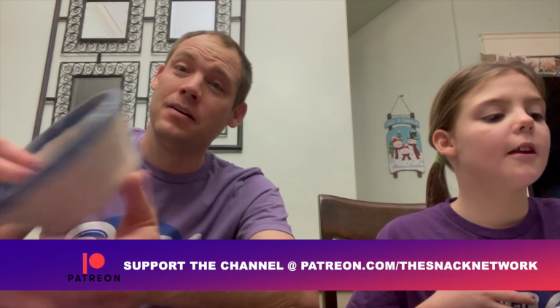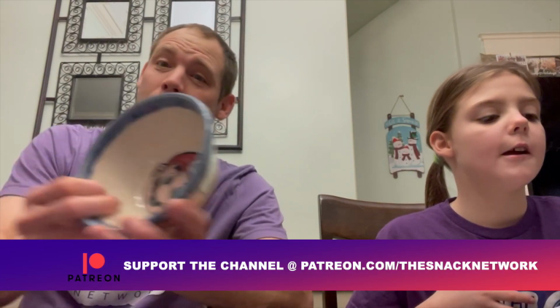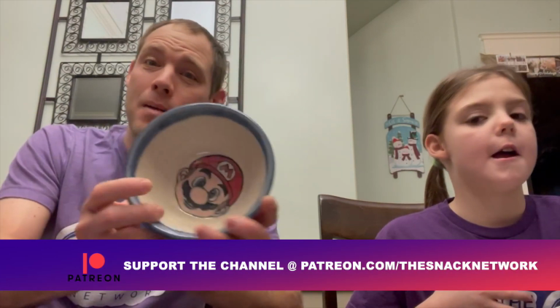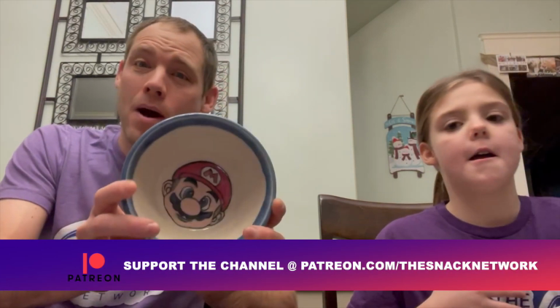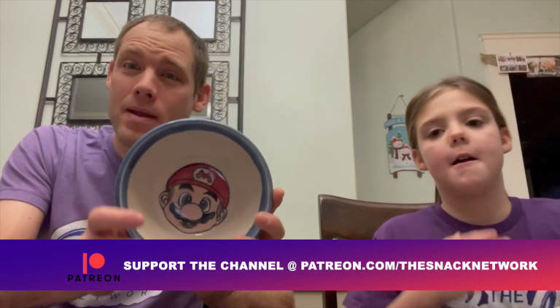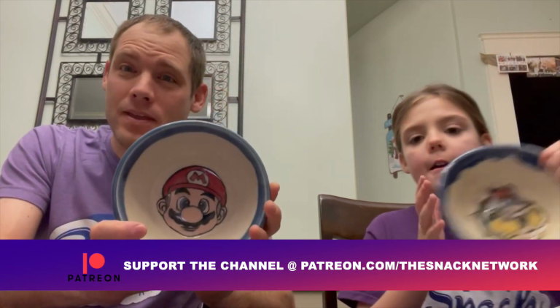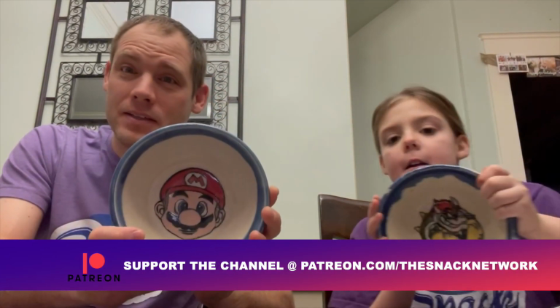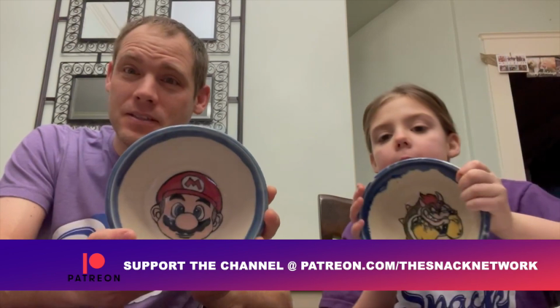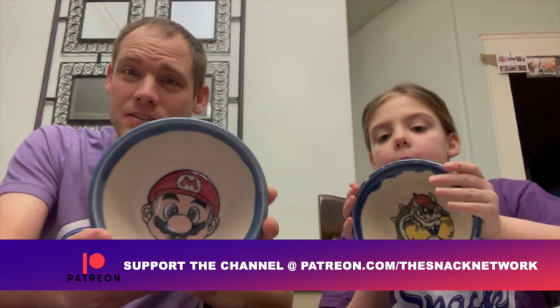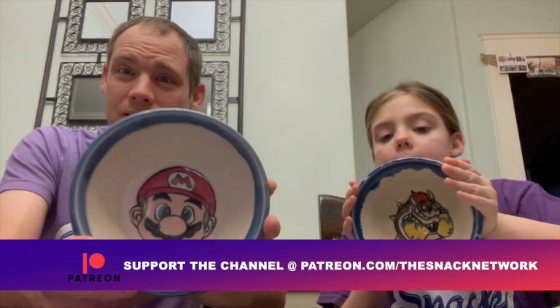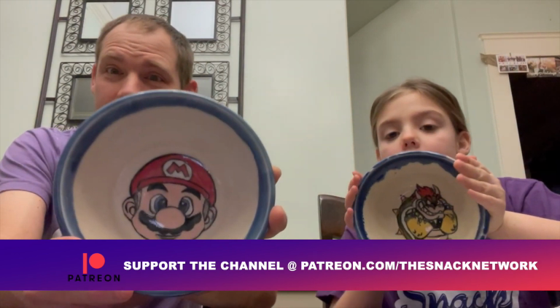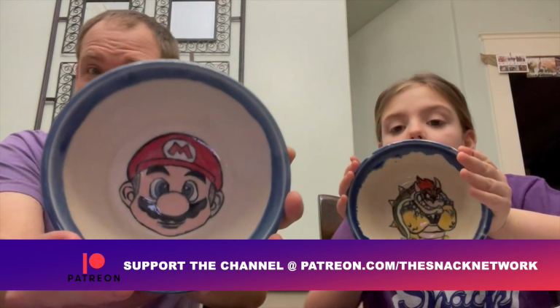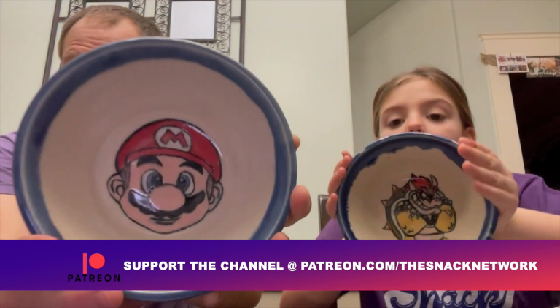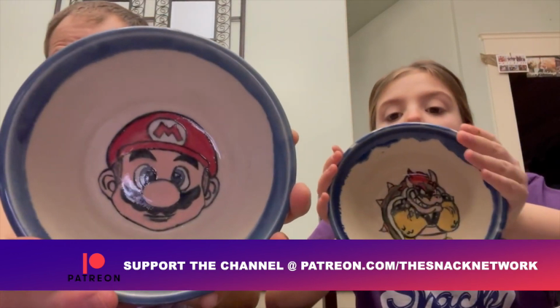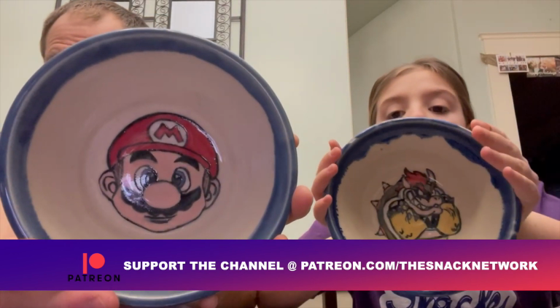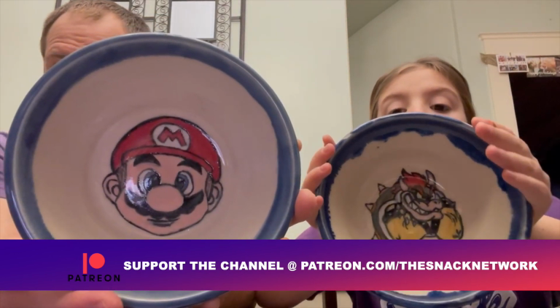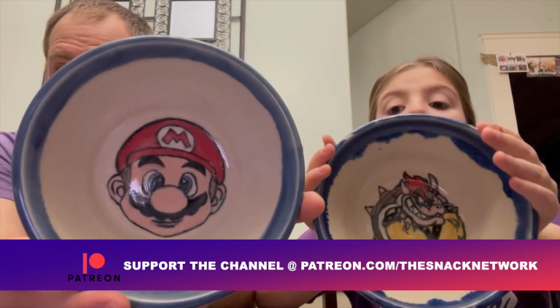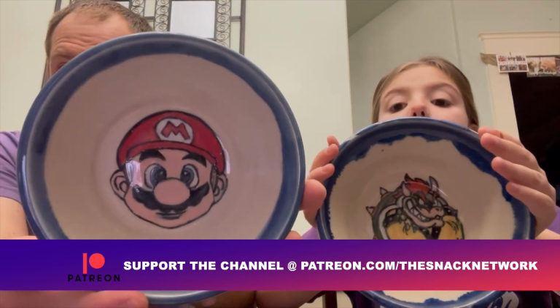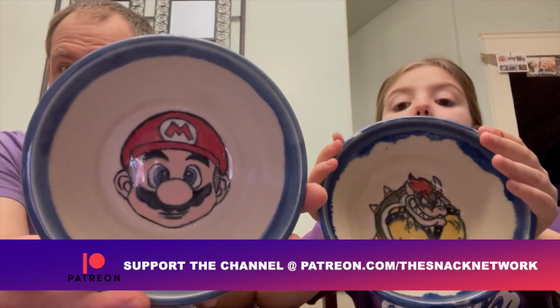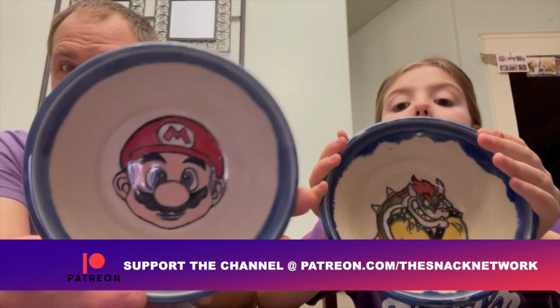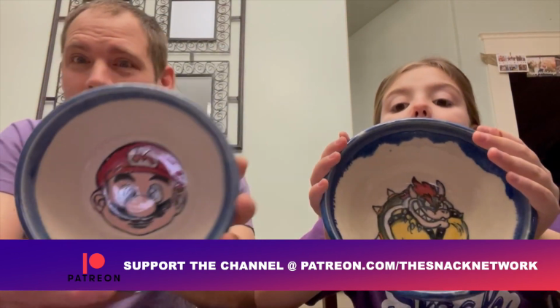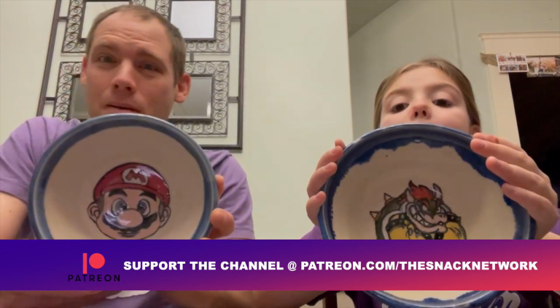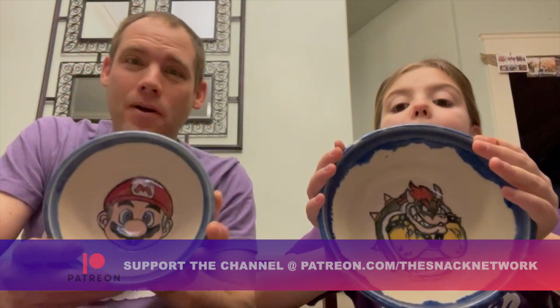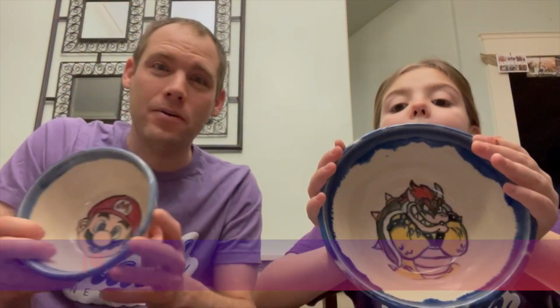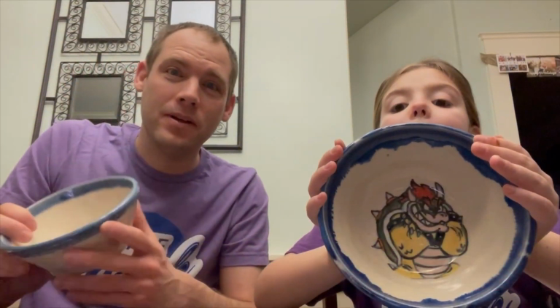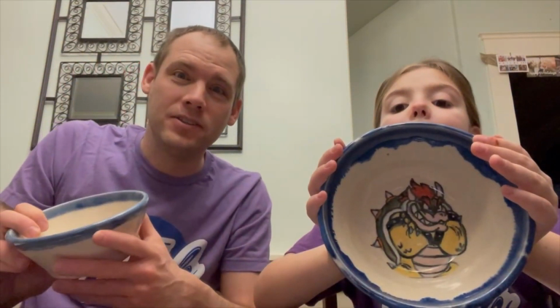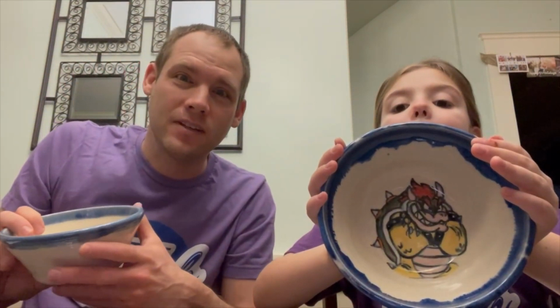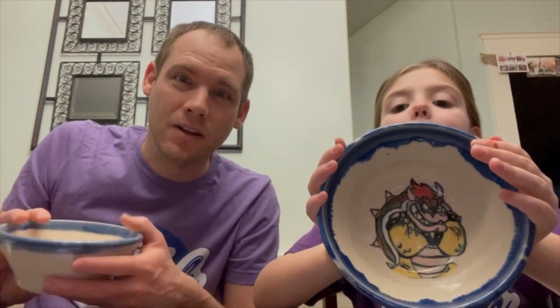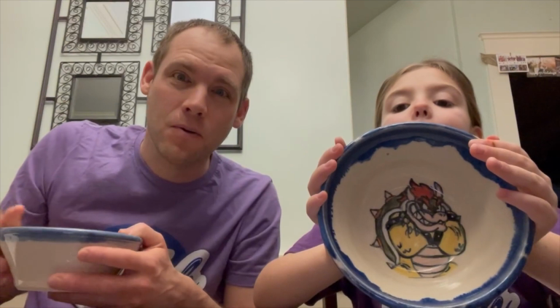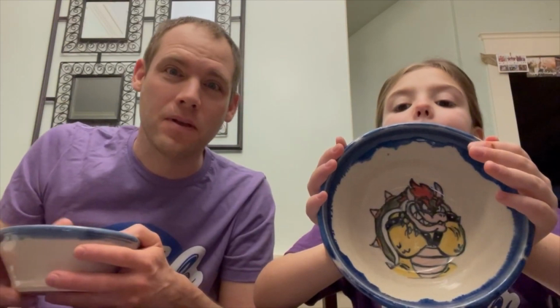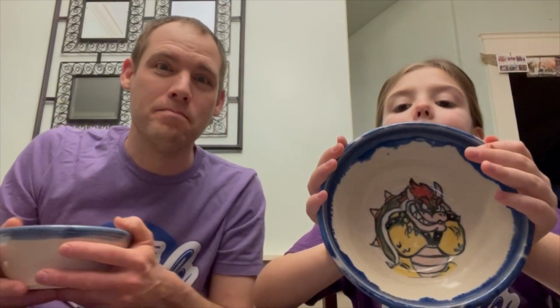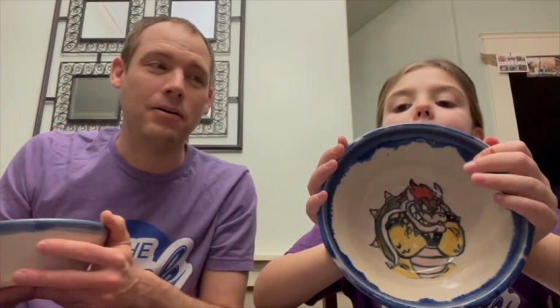My mom made these — check that out. Some pottery bowls. We got Mario and she's got a cool looking Bowser.